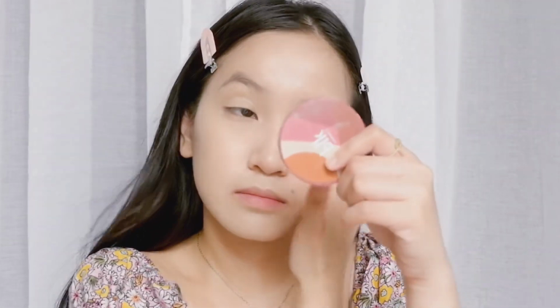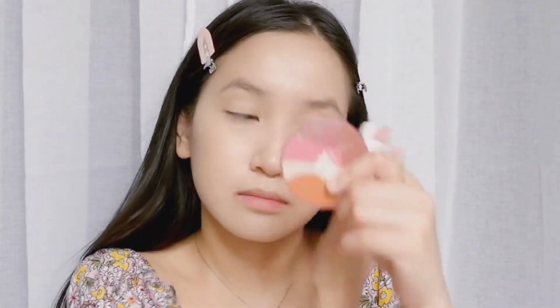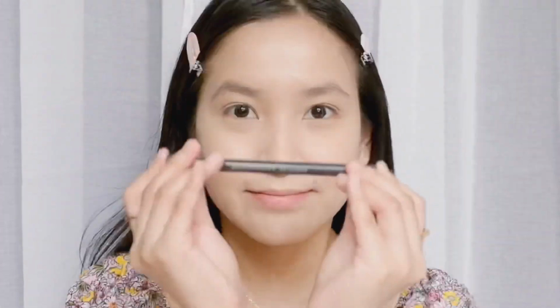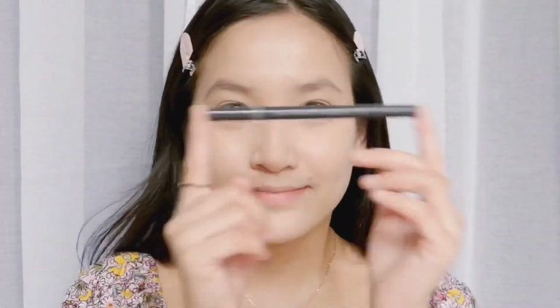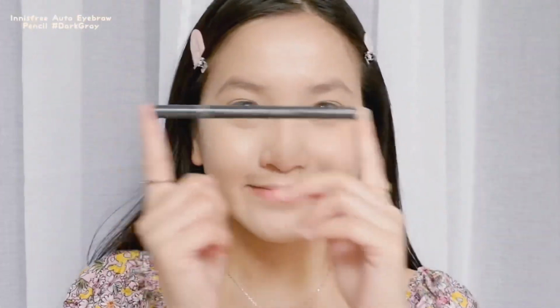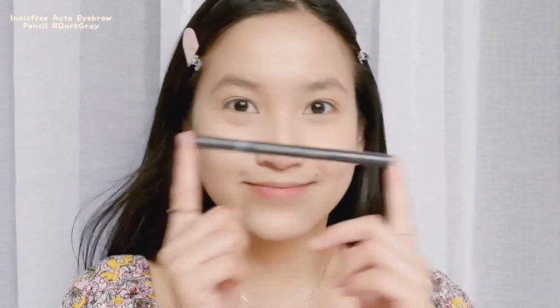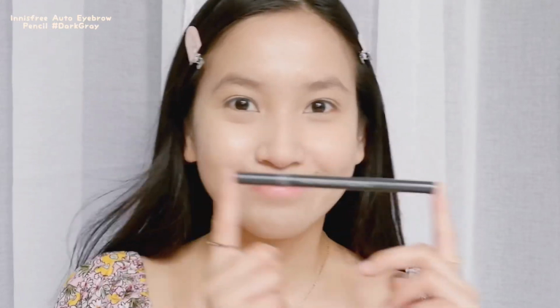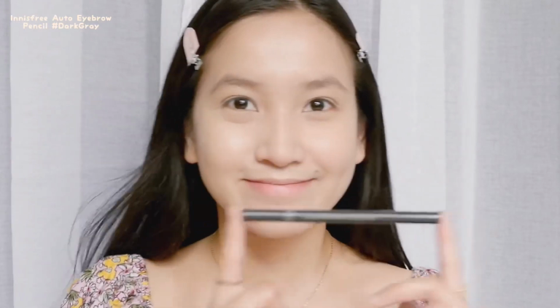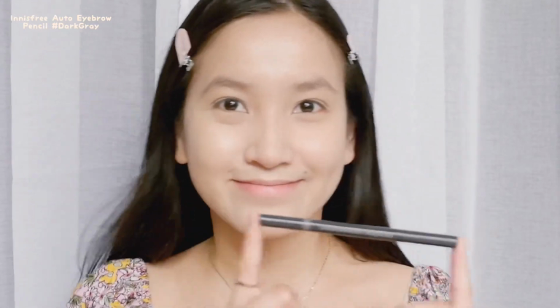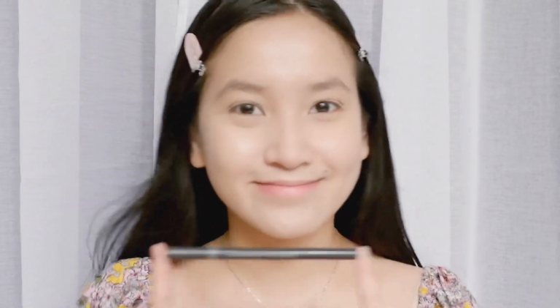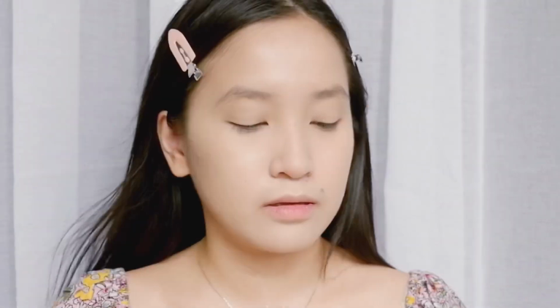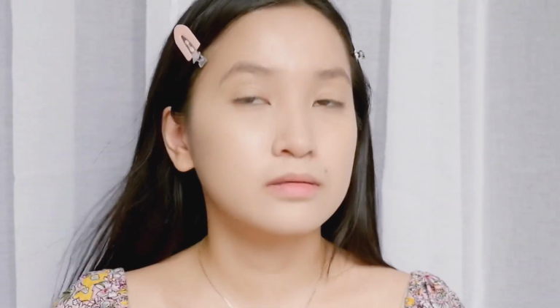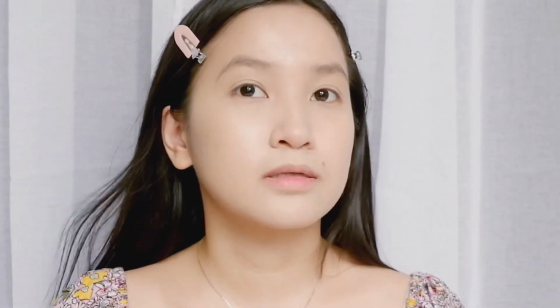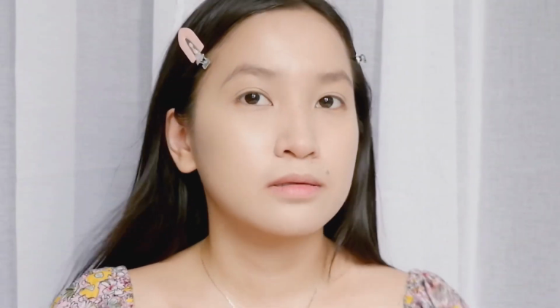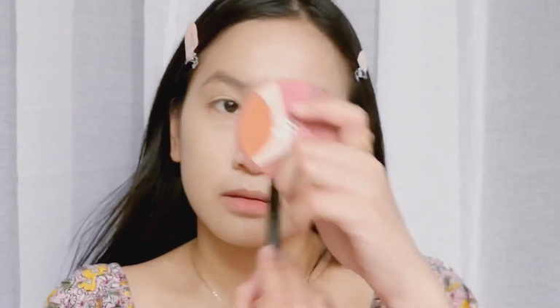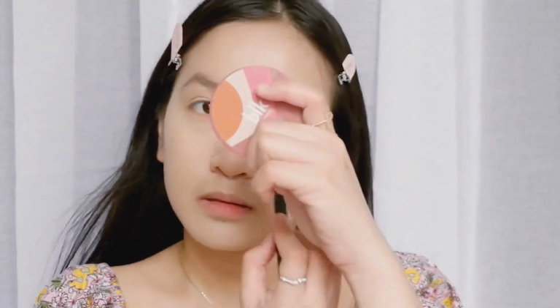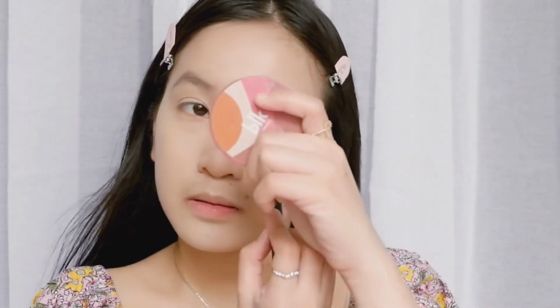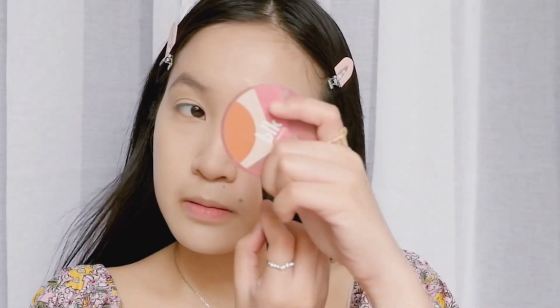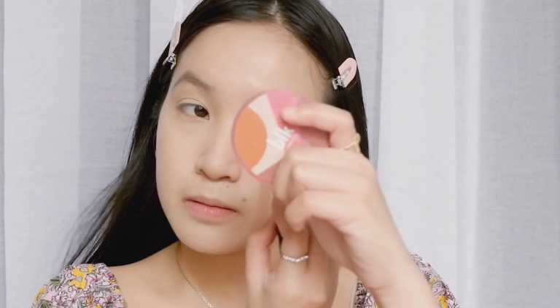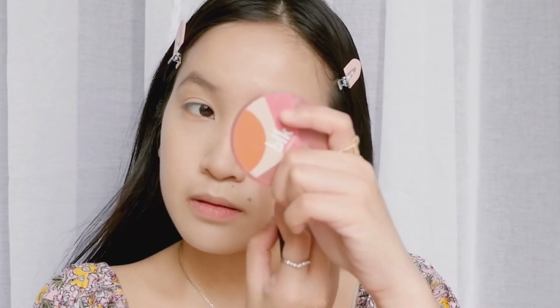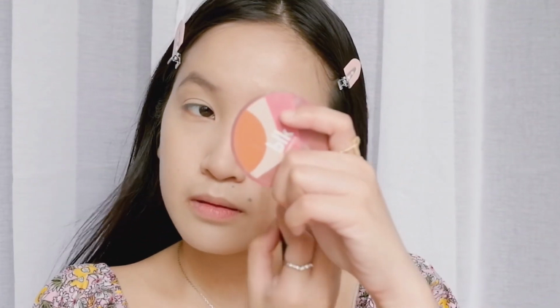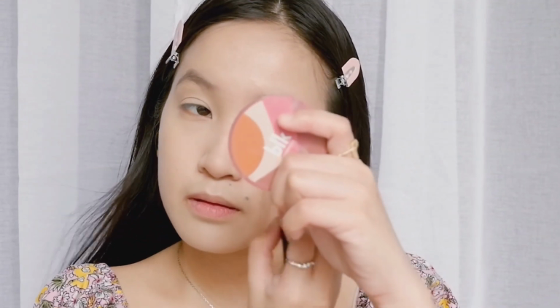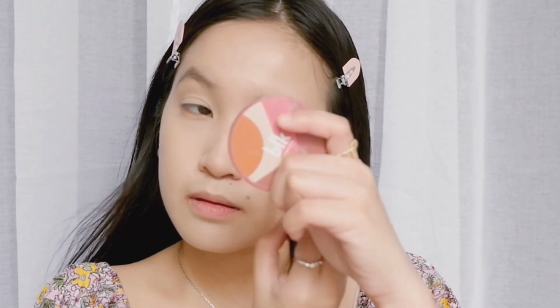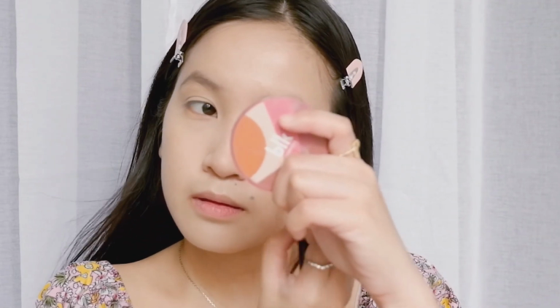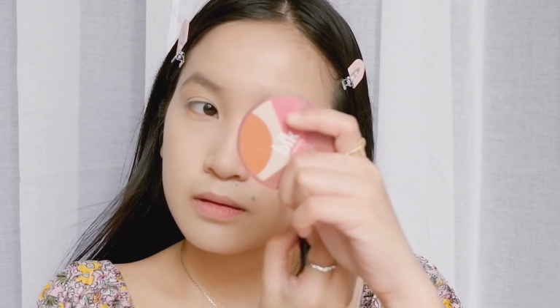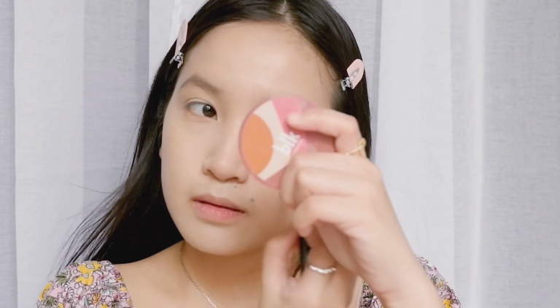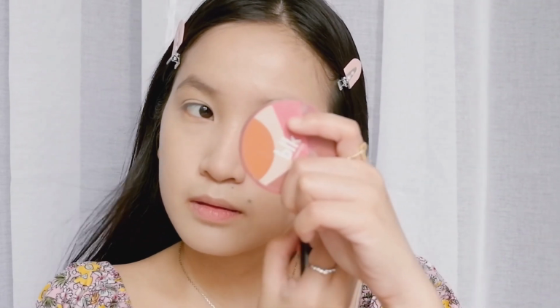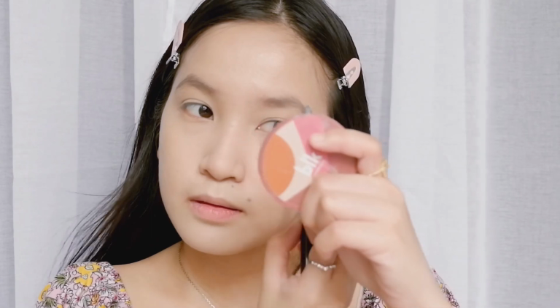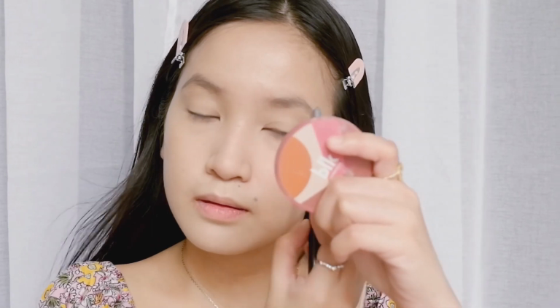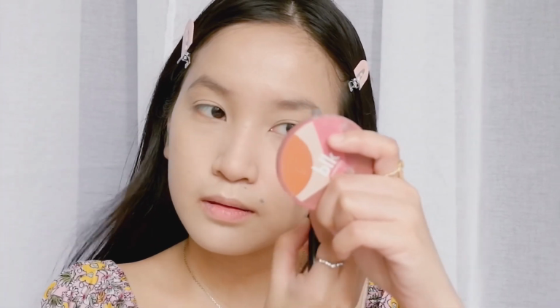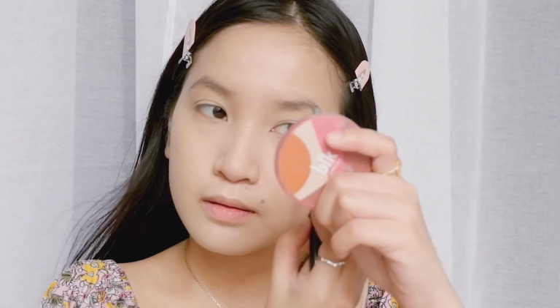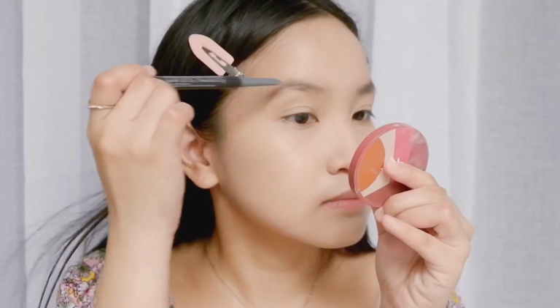Now let's do my eyebrows and I am using this product from Innisfree — it's an eyebrow pencil.